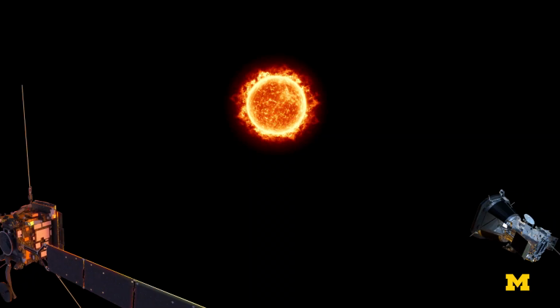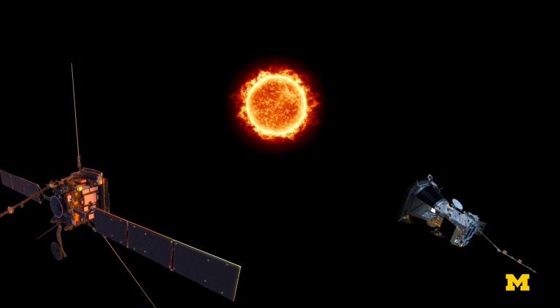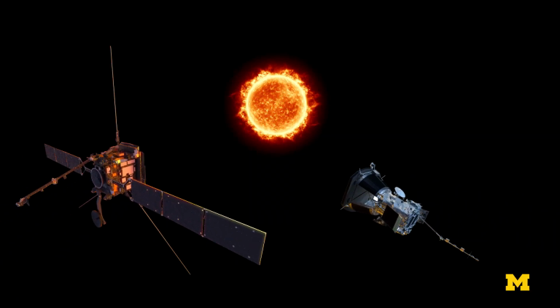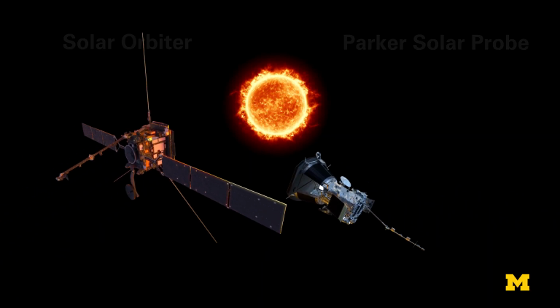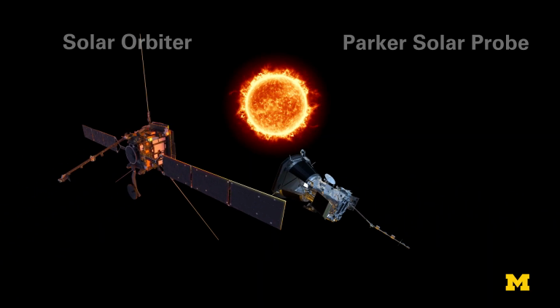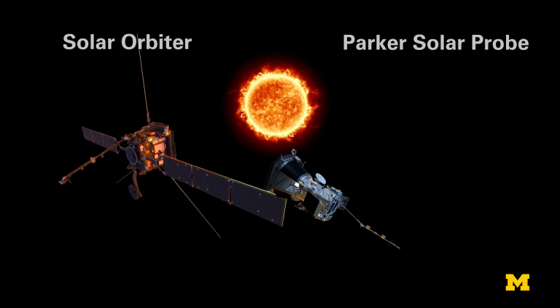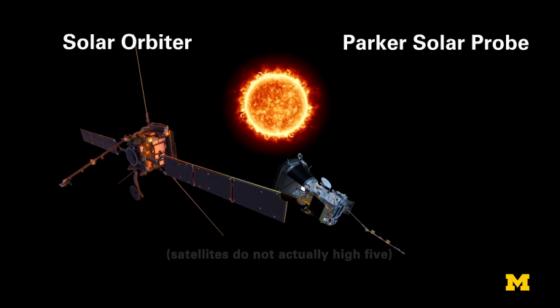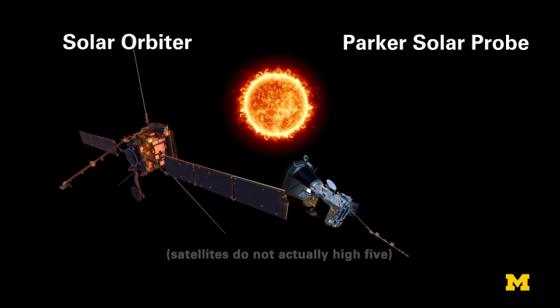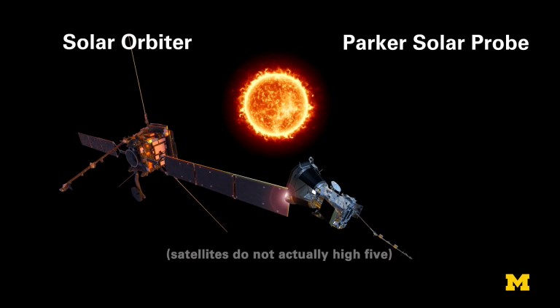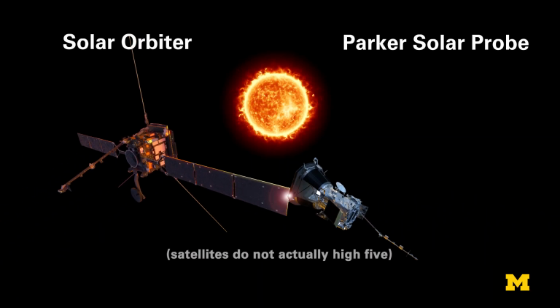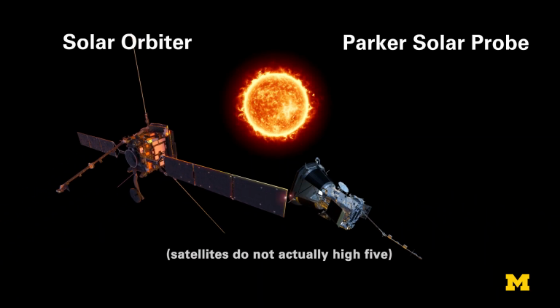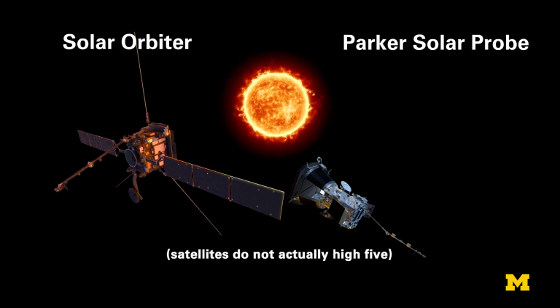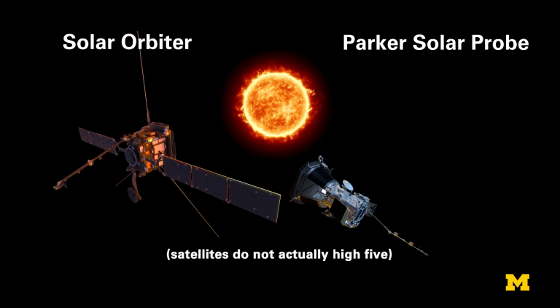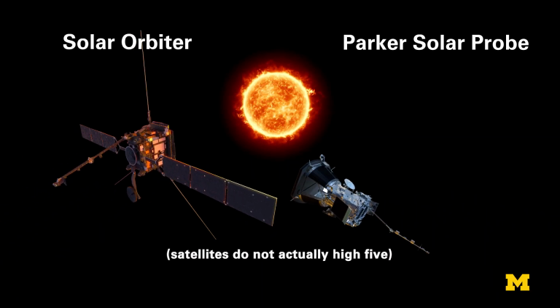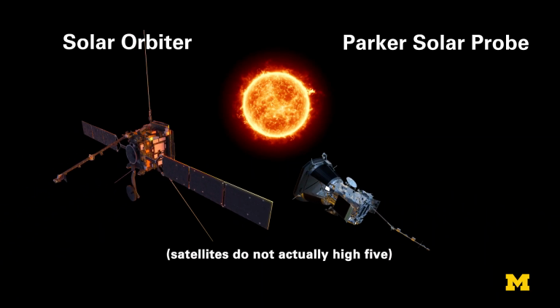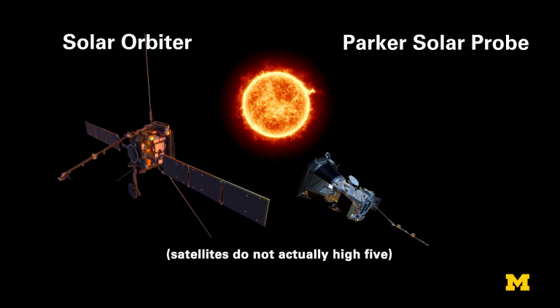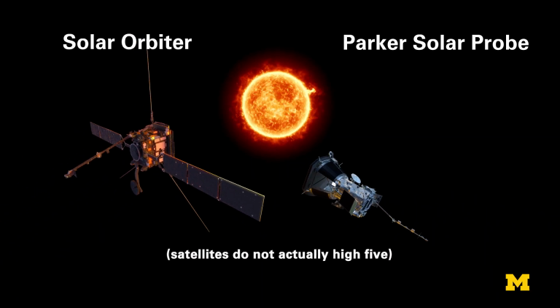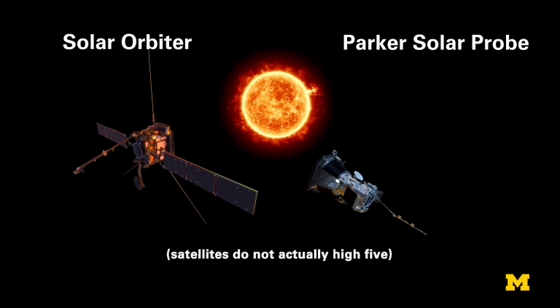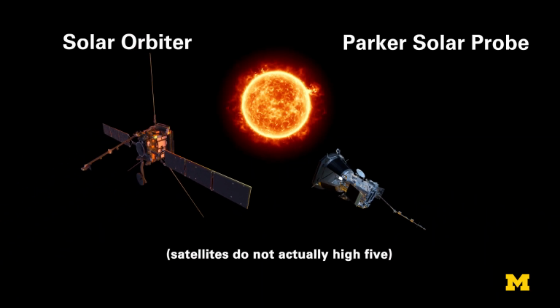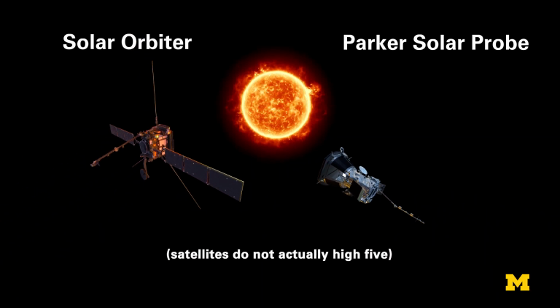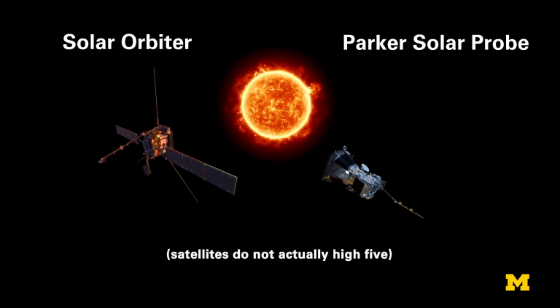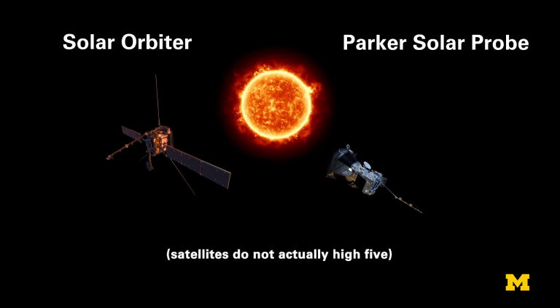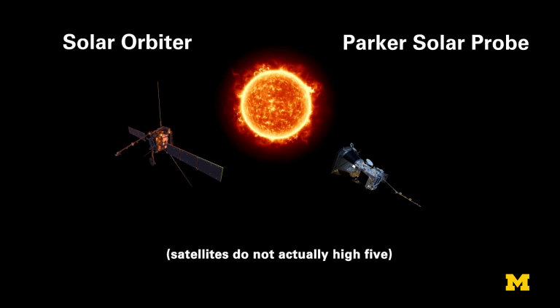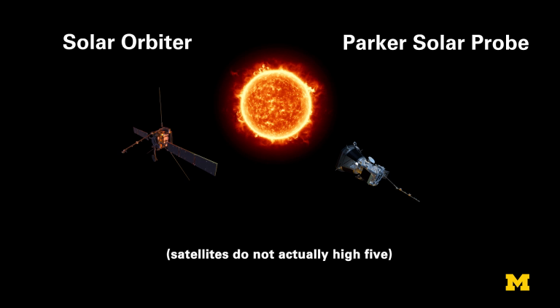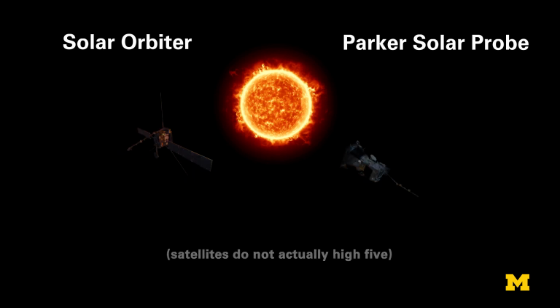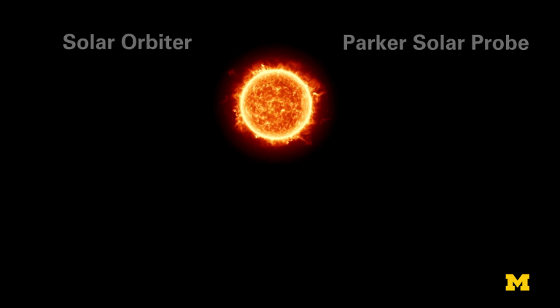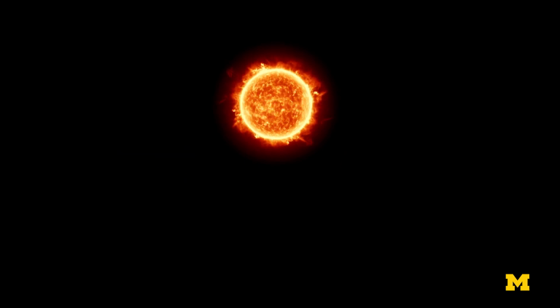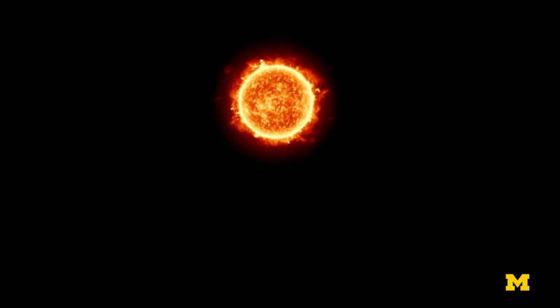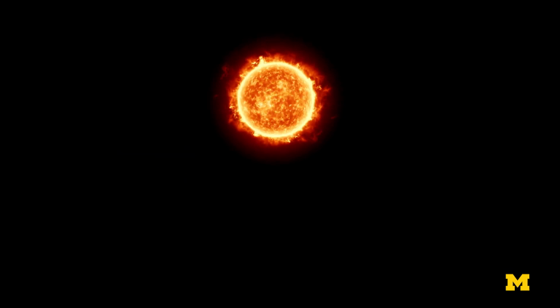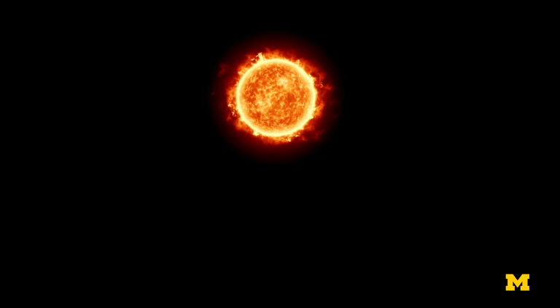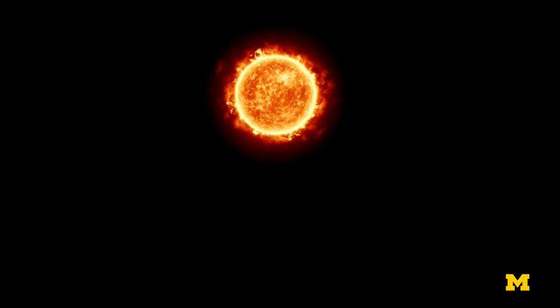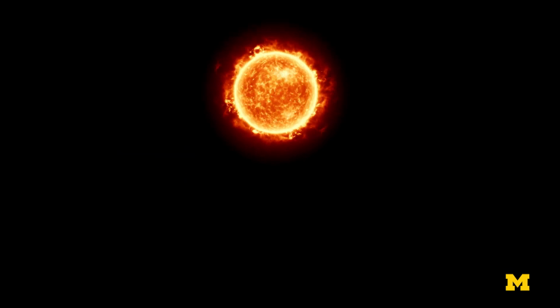So here's a heliospheric high-five to both missions, as they work together to help humanity become a space-faring species.